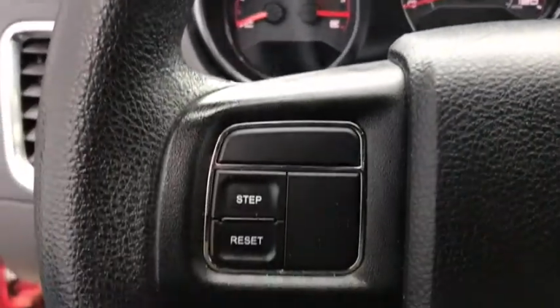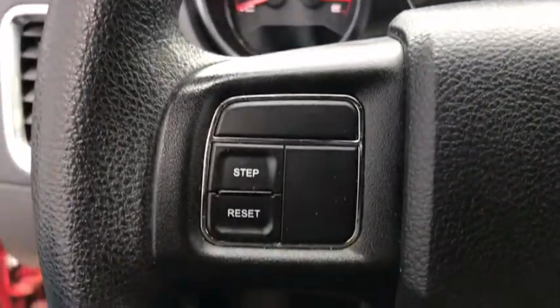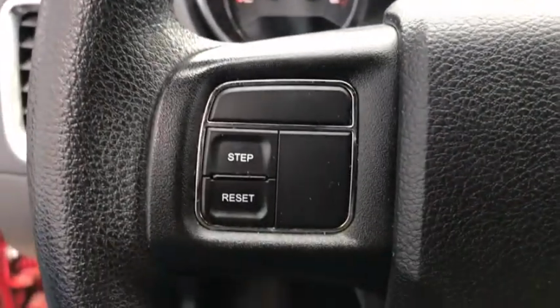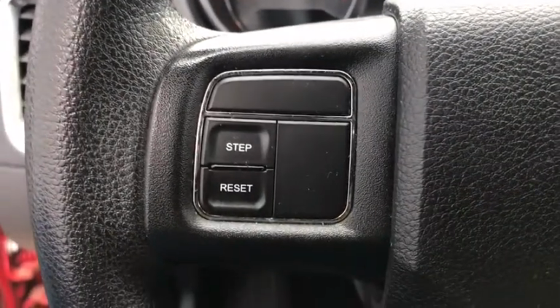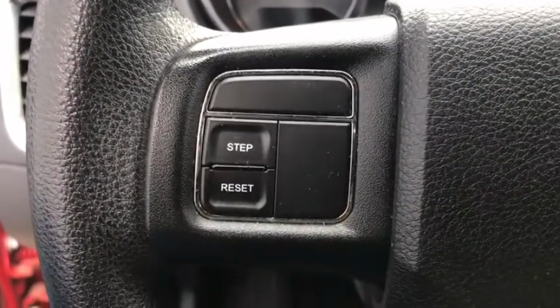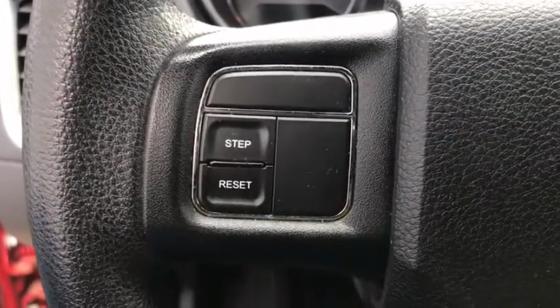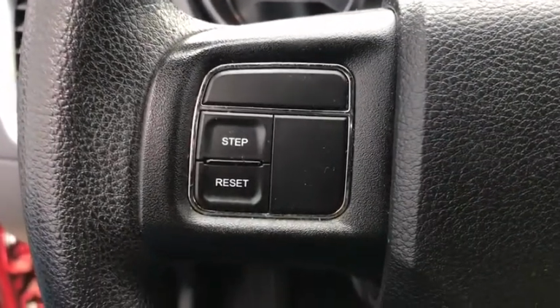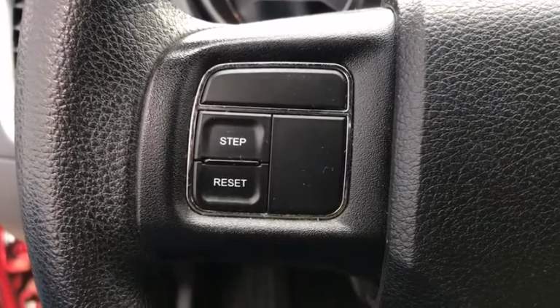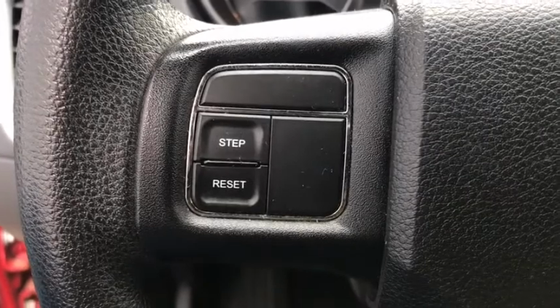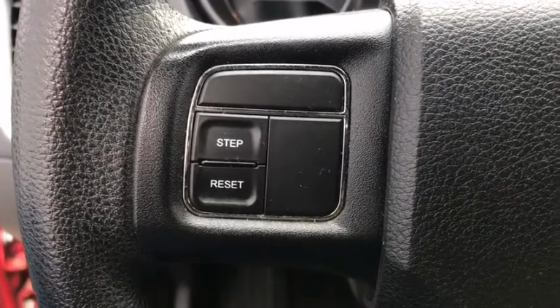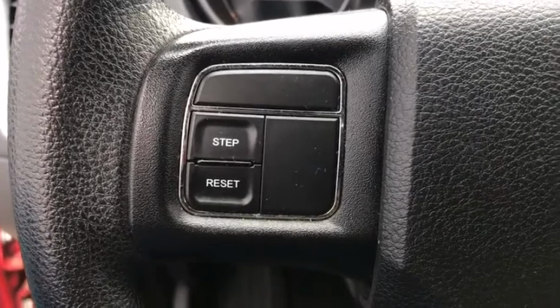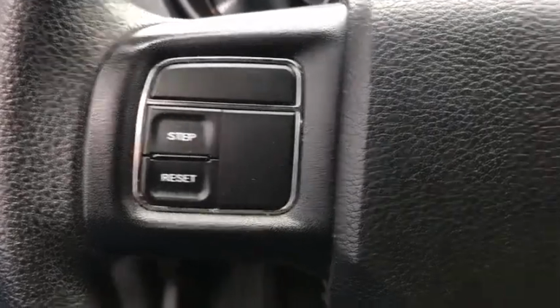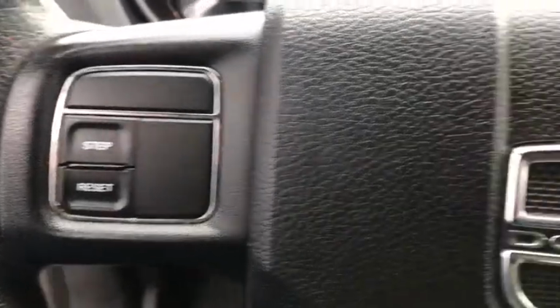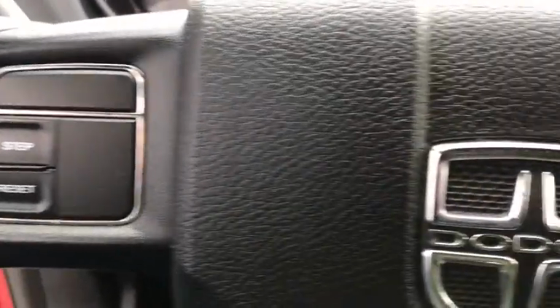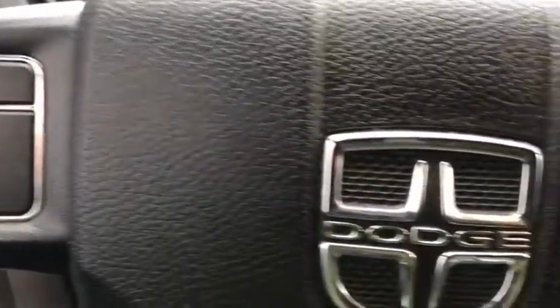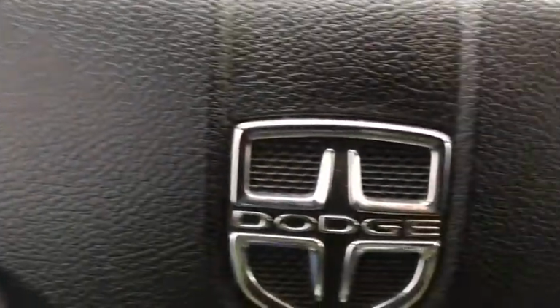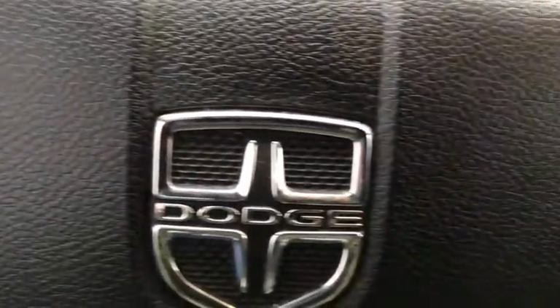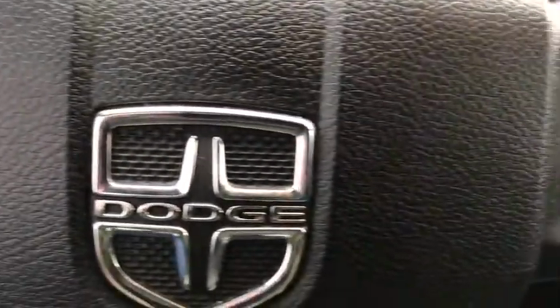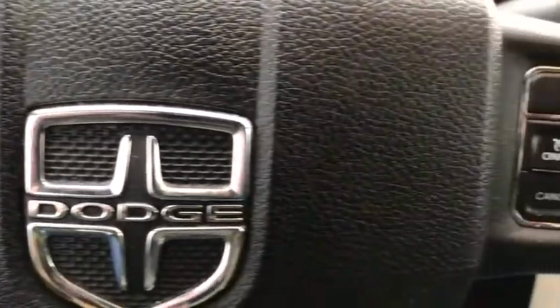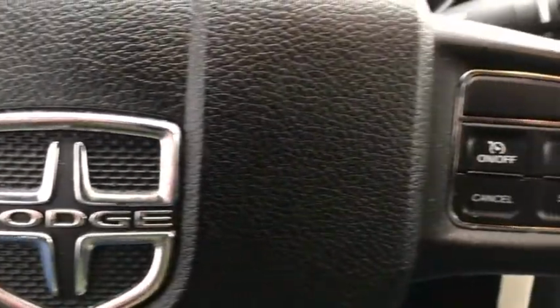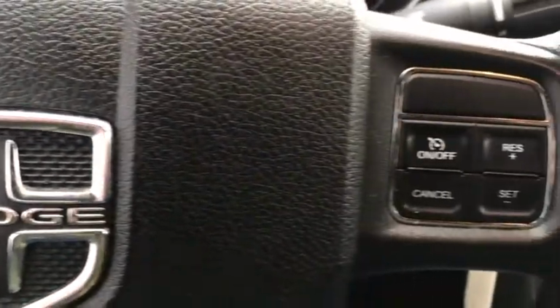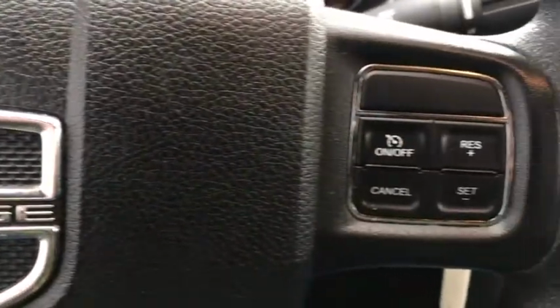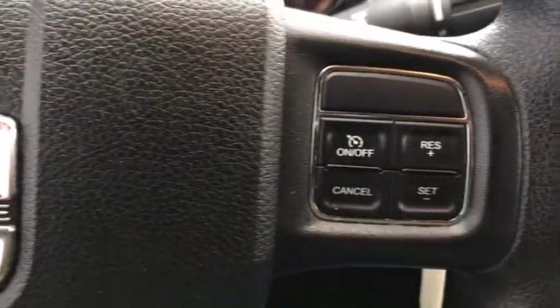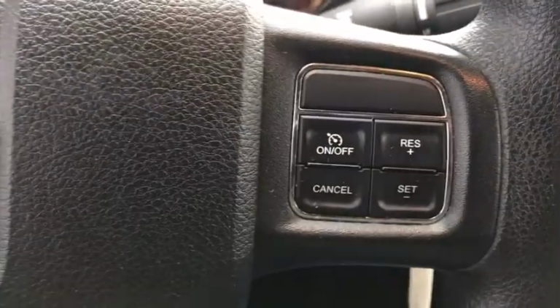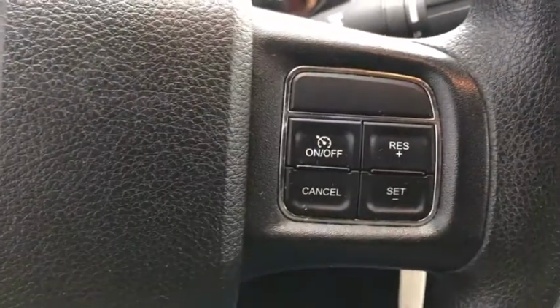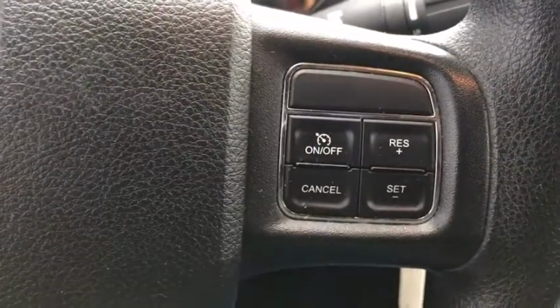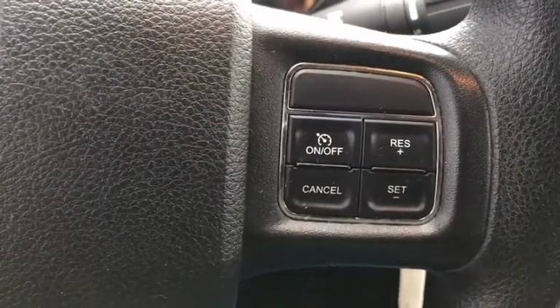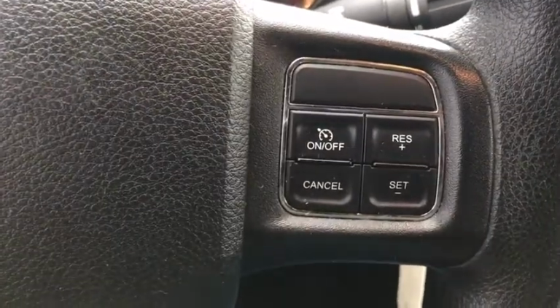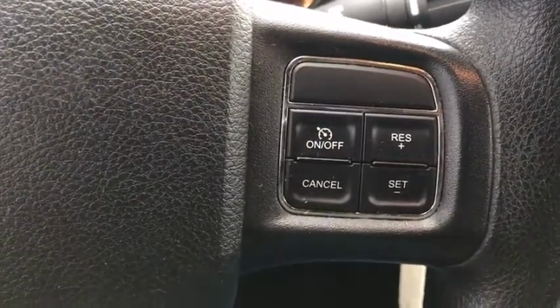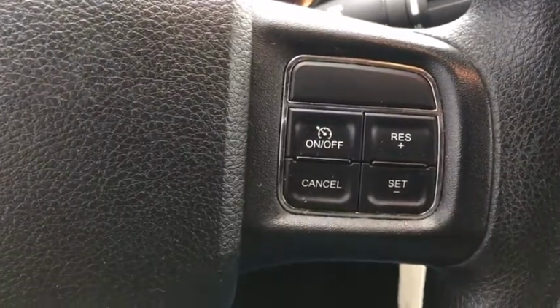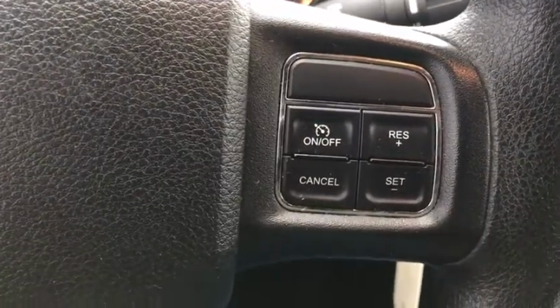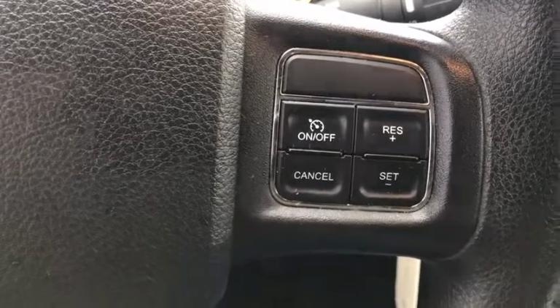Rear defrost, power door locks, power windows, bucket seats, MP3 player, security system, CD player.